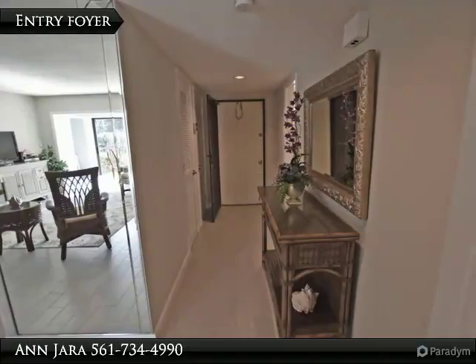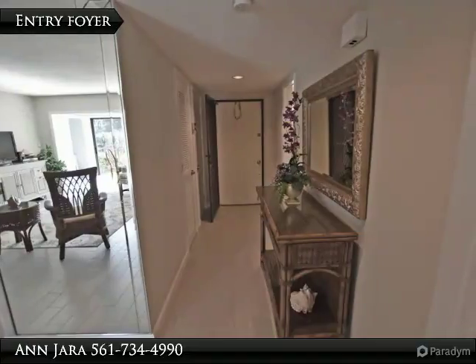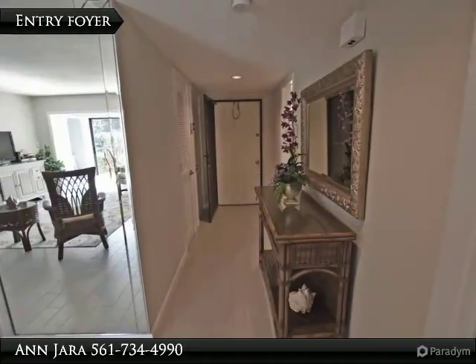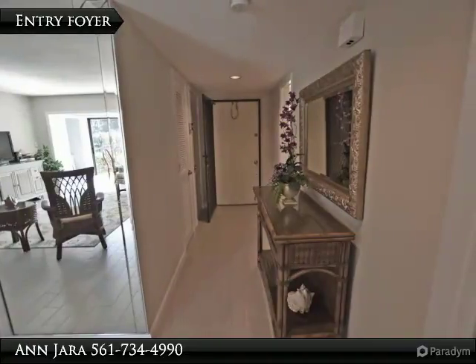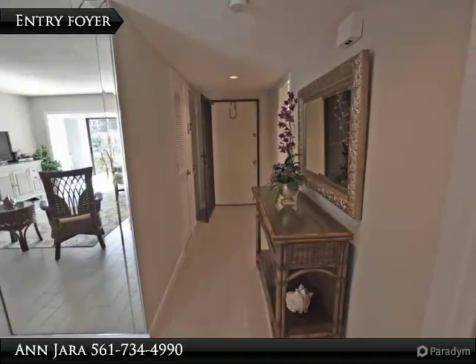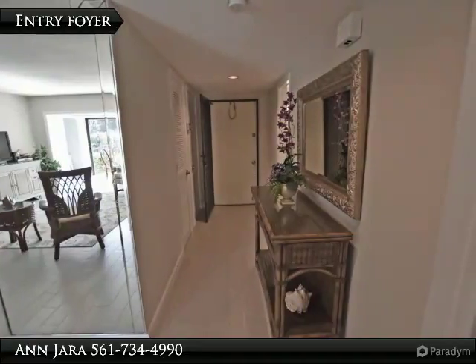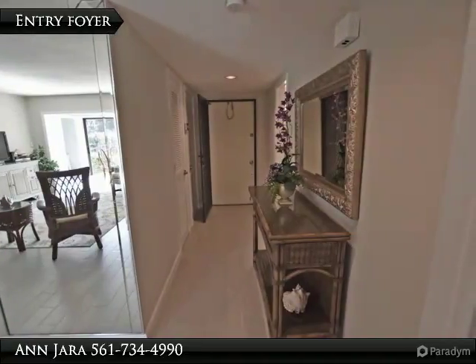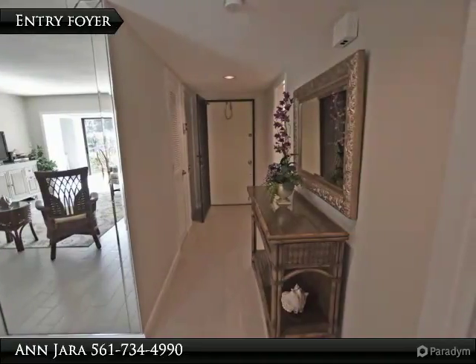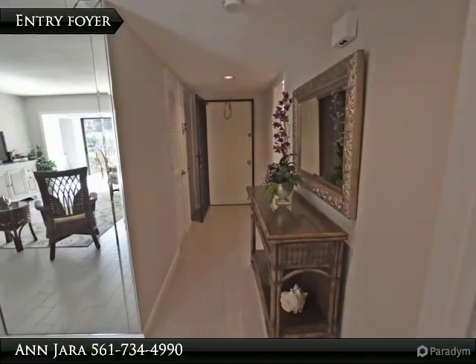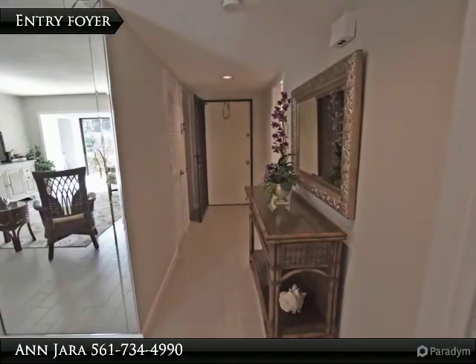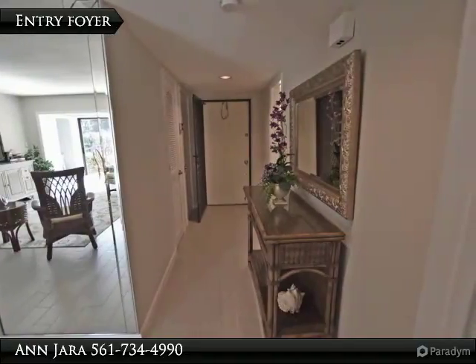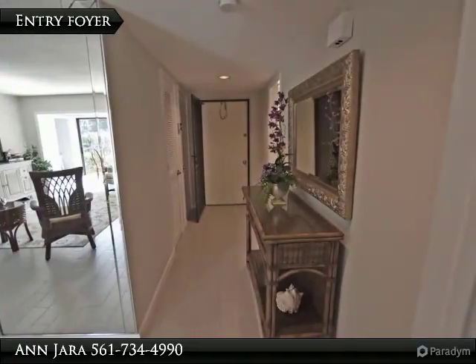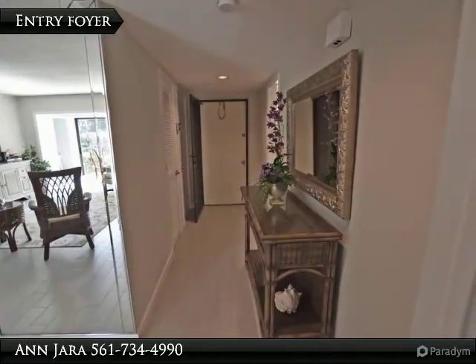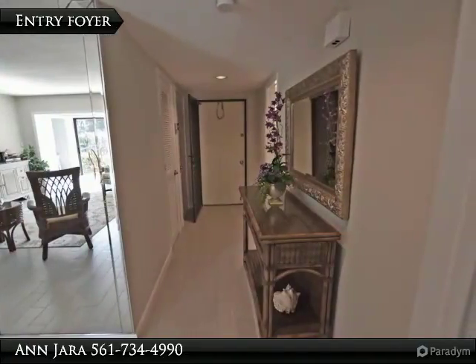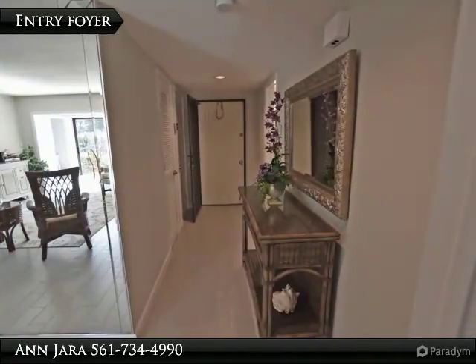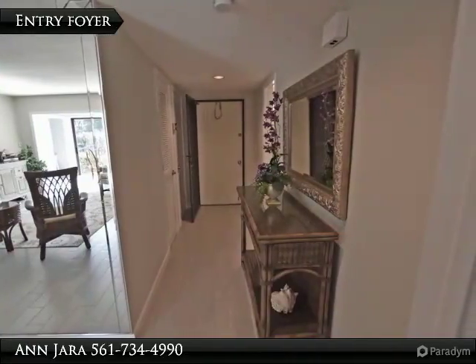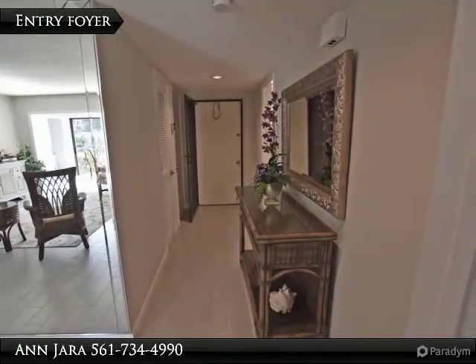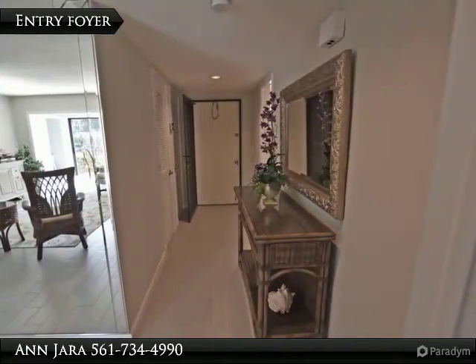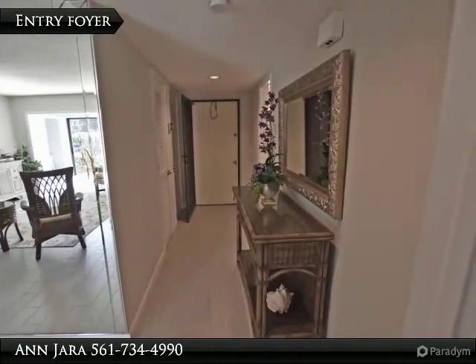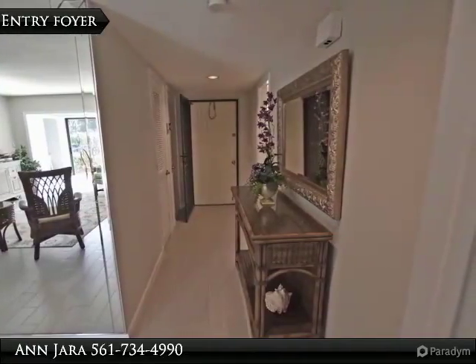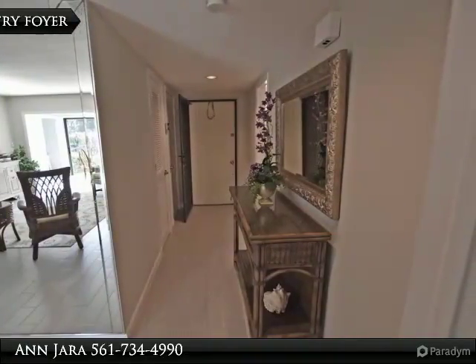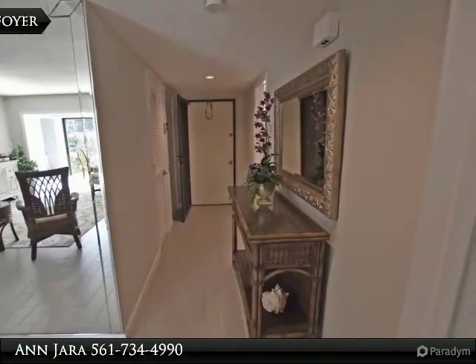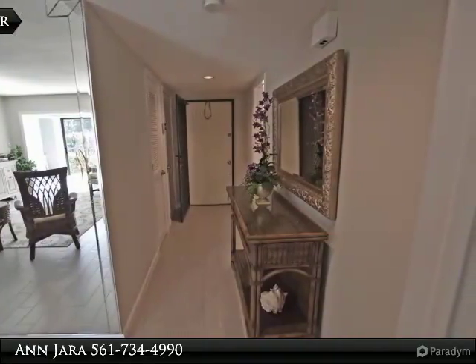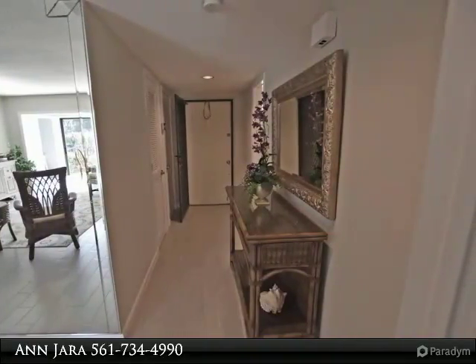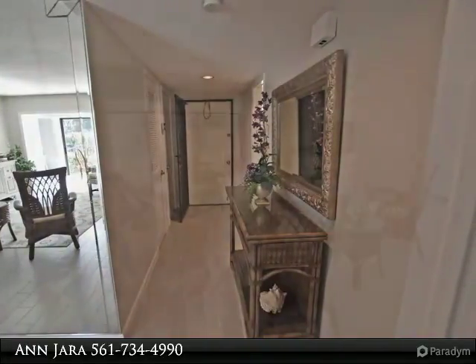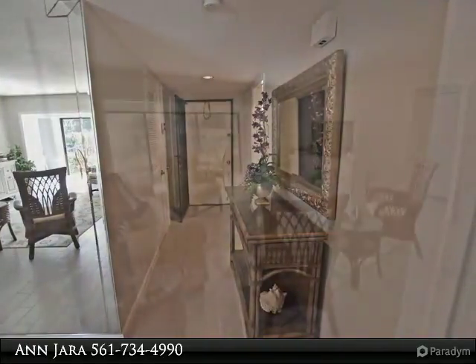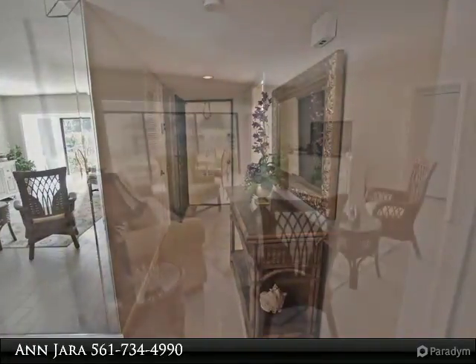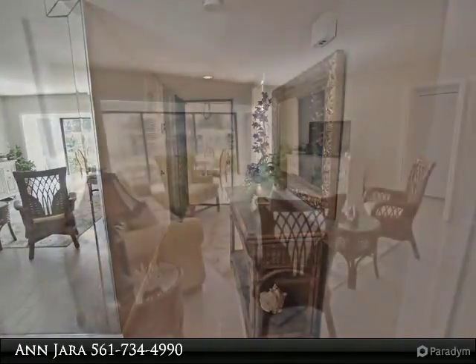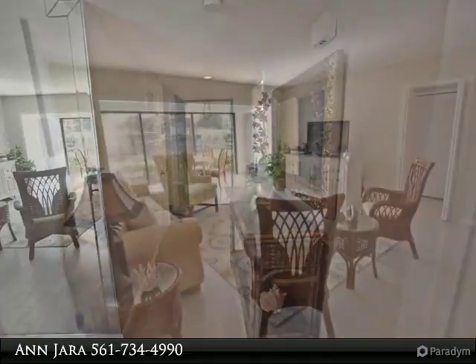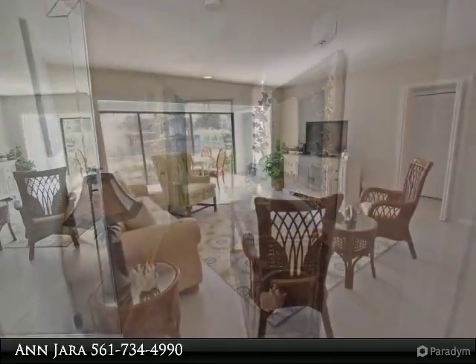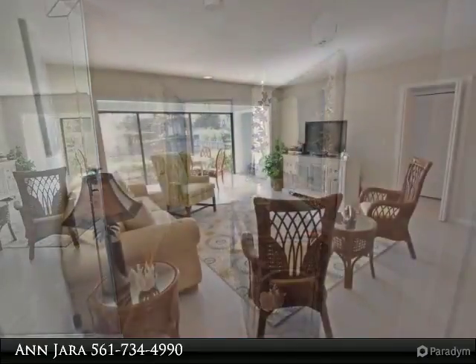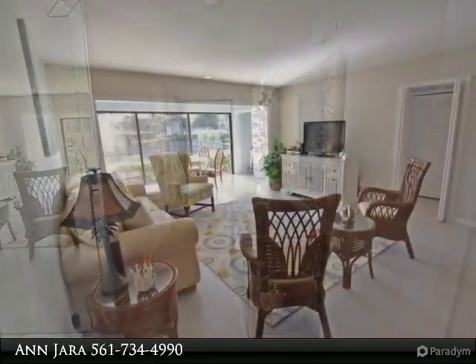The dining area has a bar with cabinets for storage and plantation shutters on the dining windows.